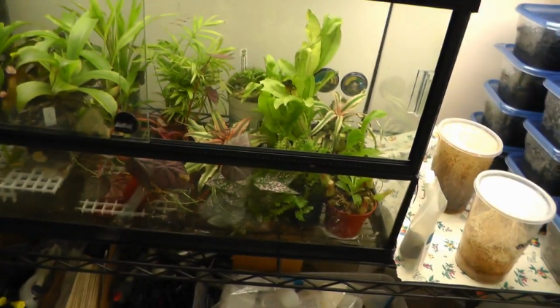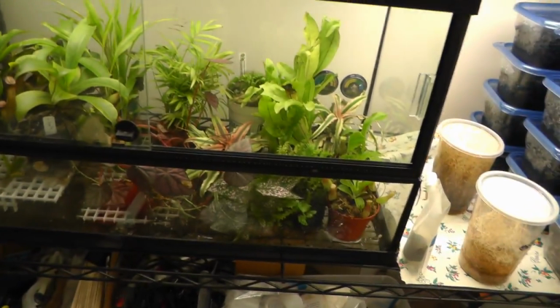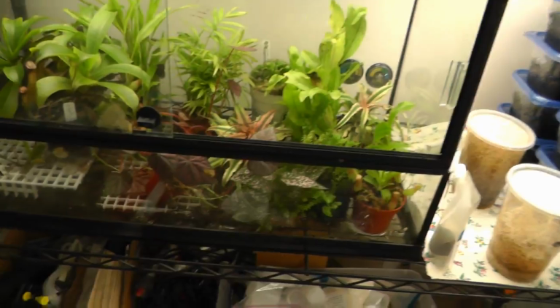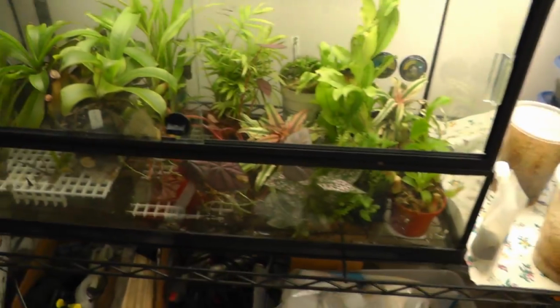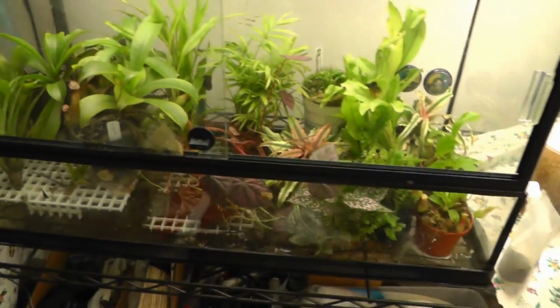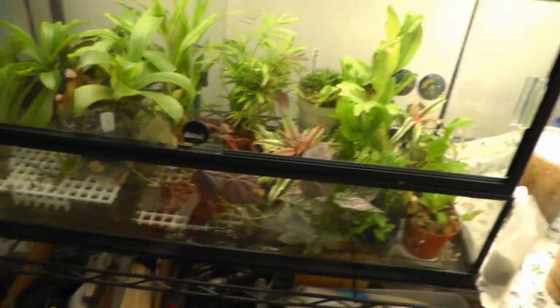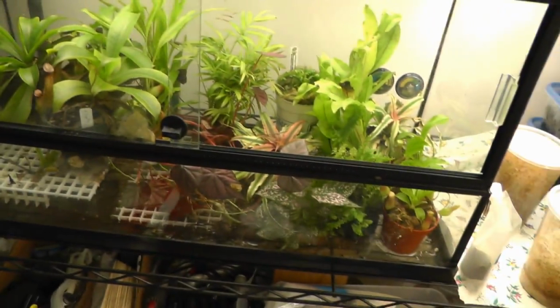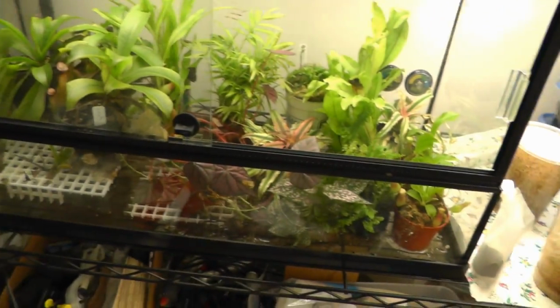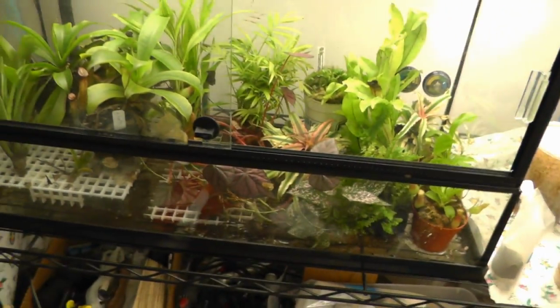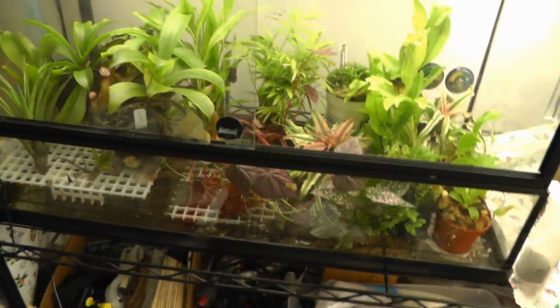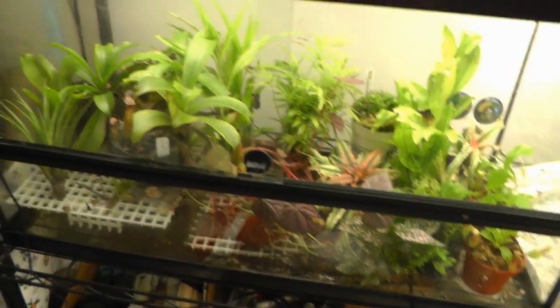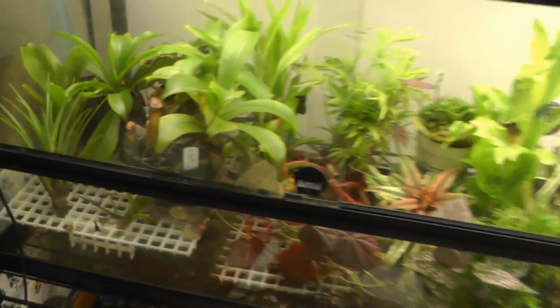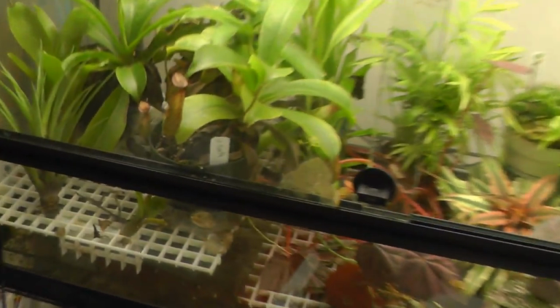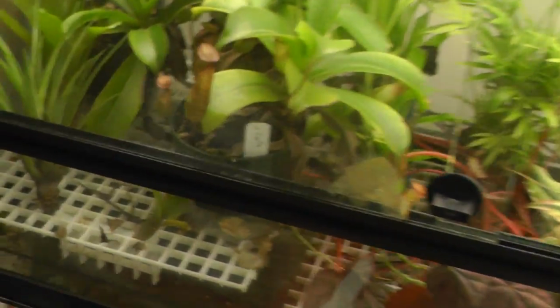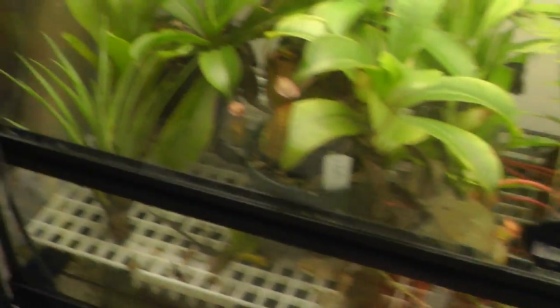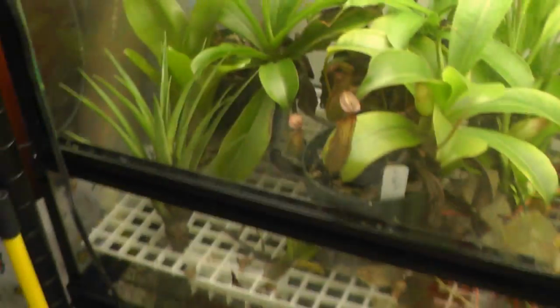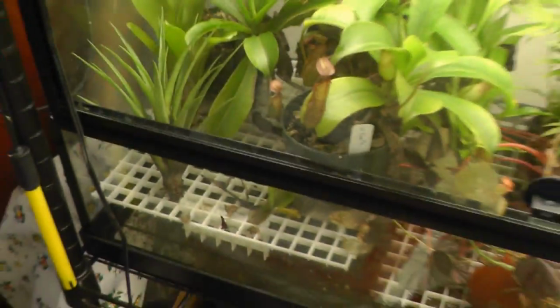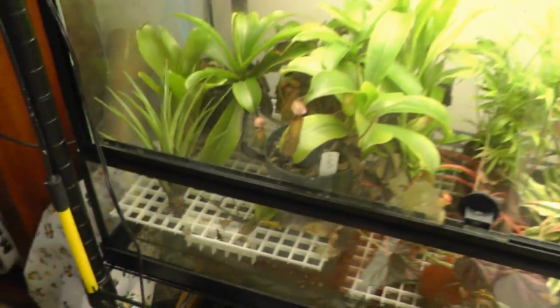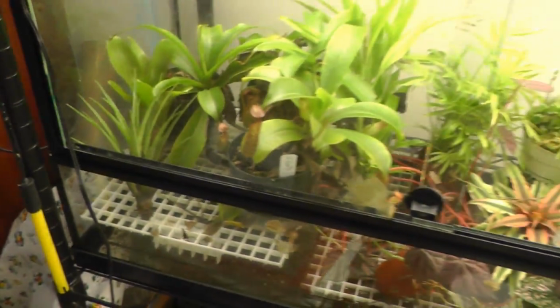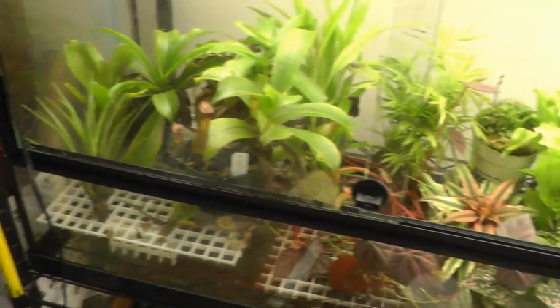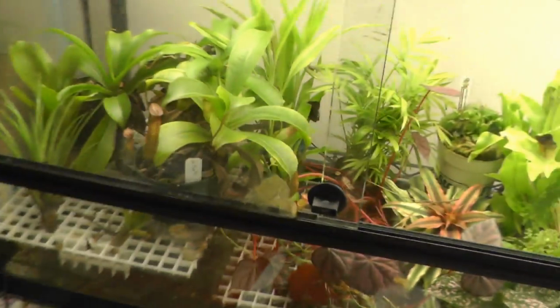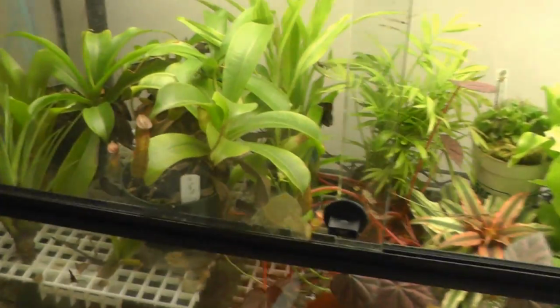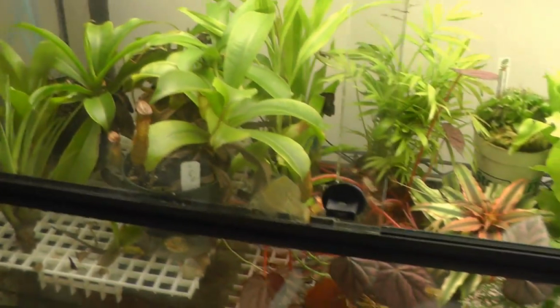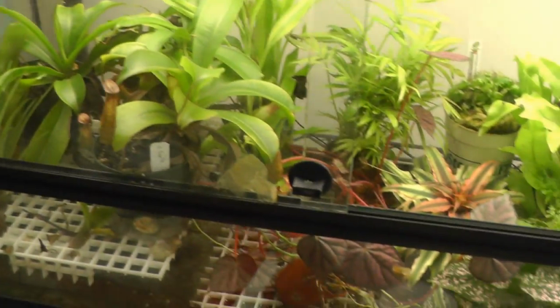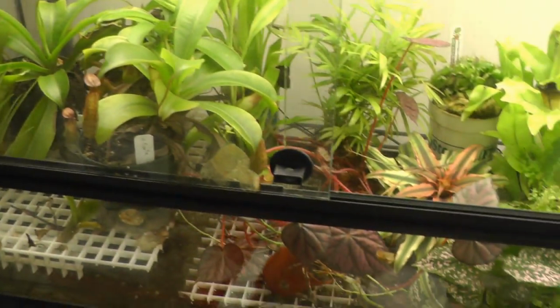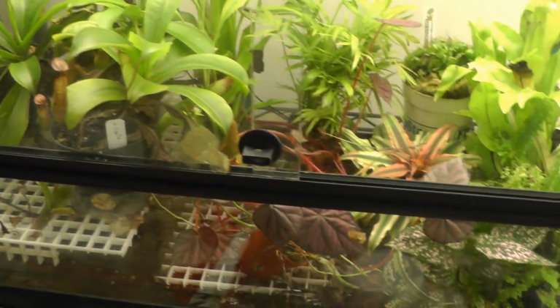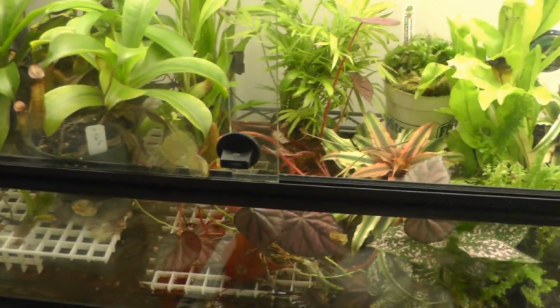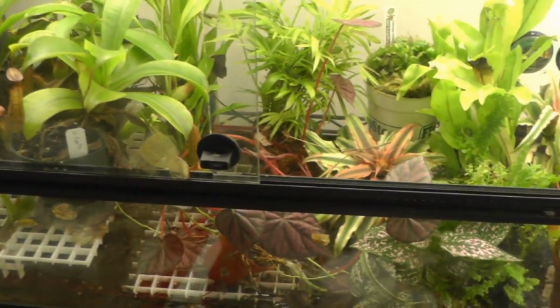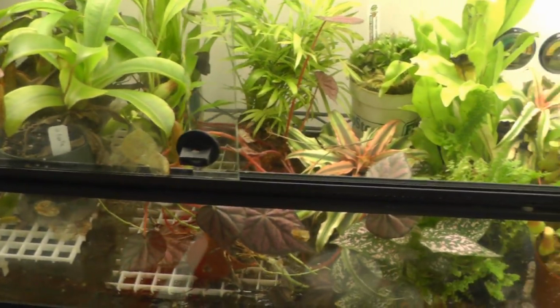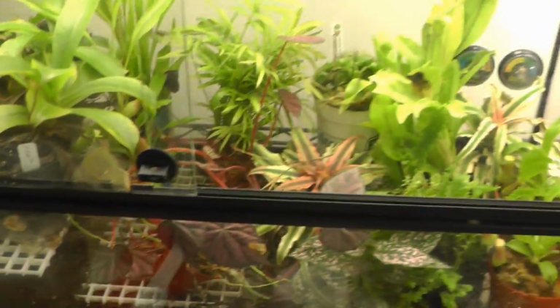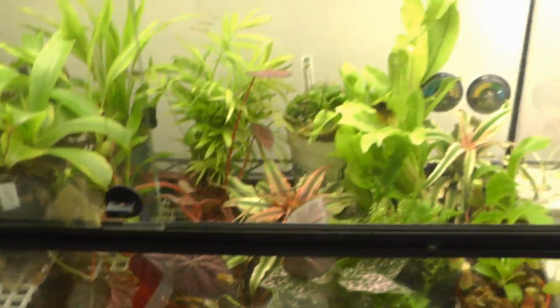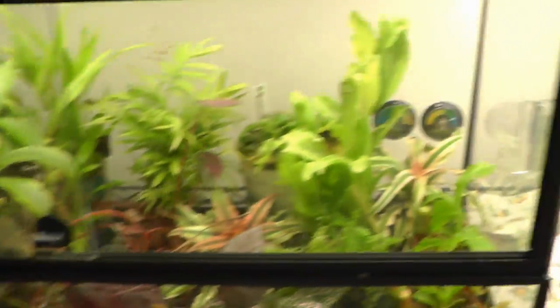This is just plants in here. We have some tillandsias, bromeliads, and ferns.